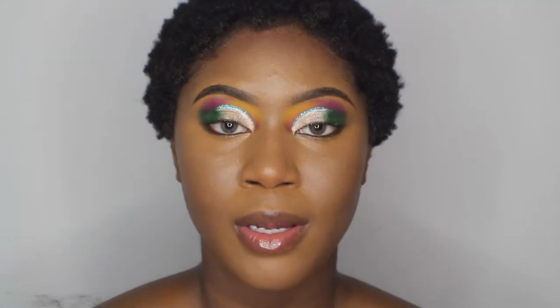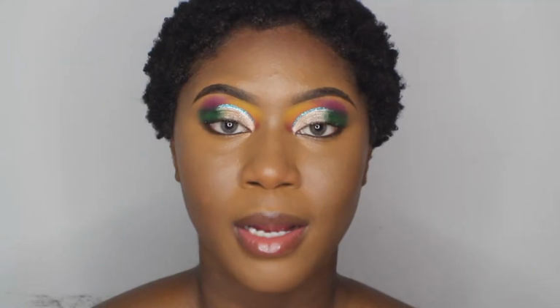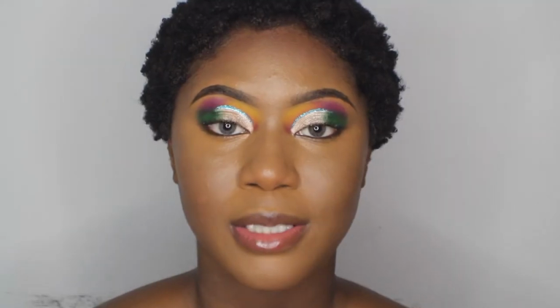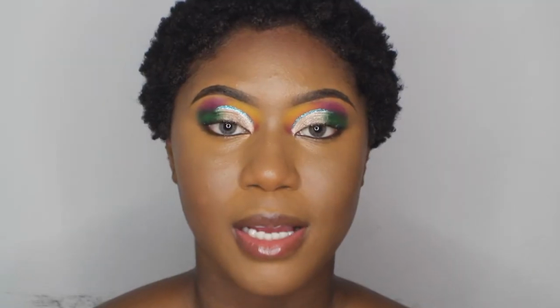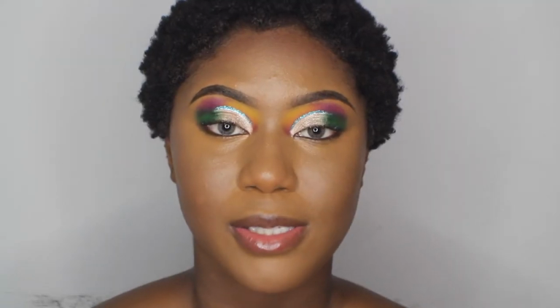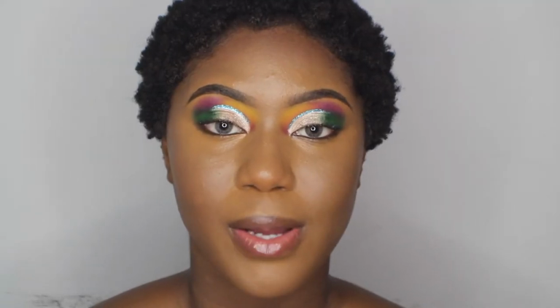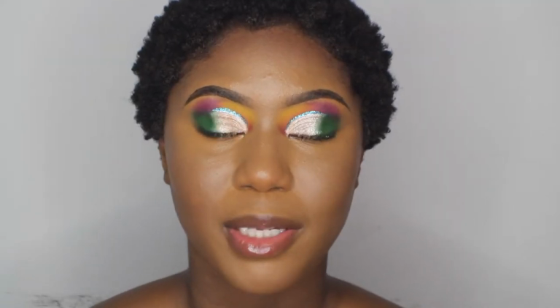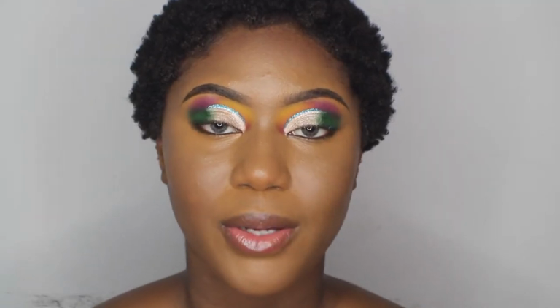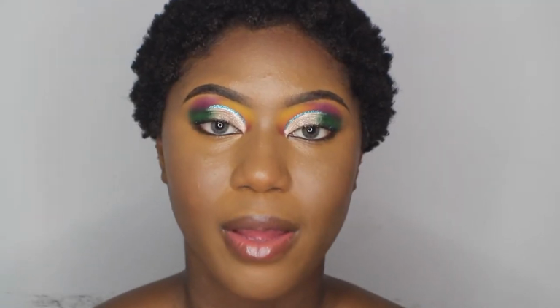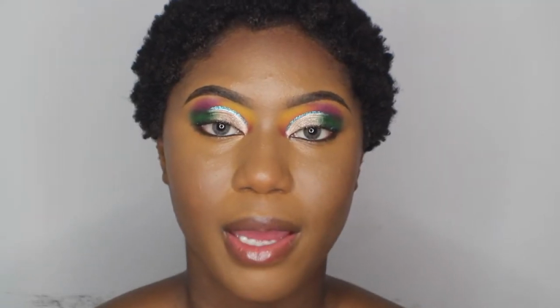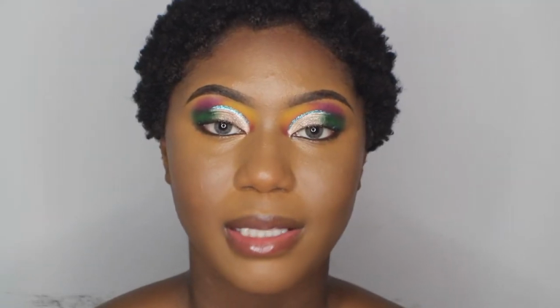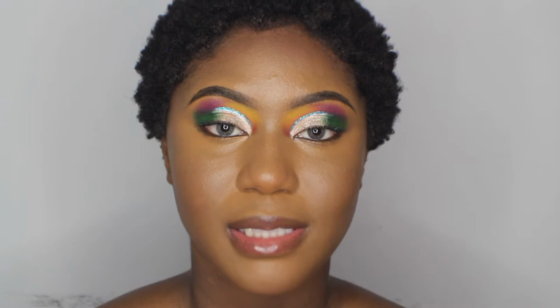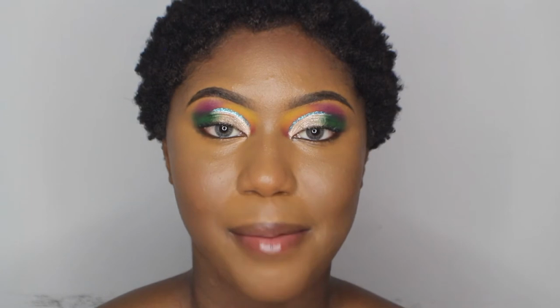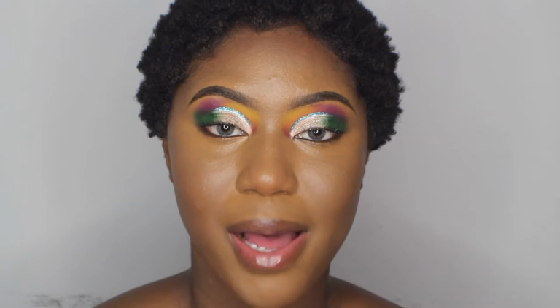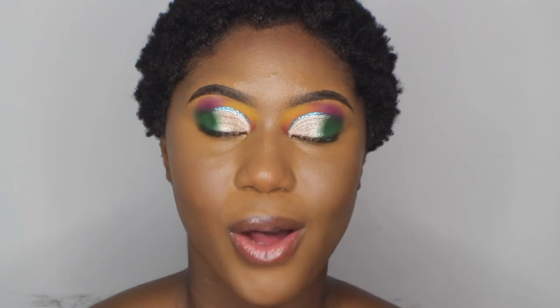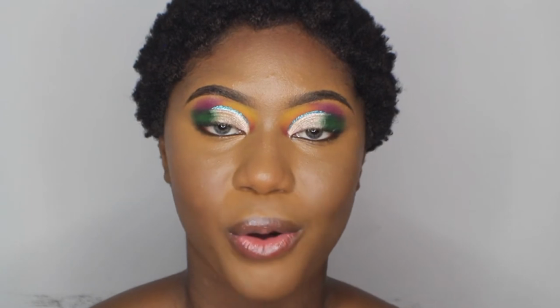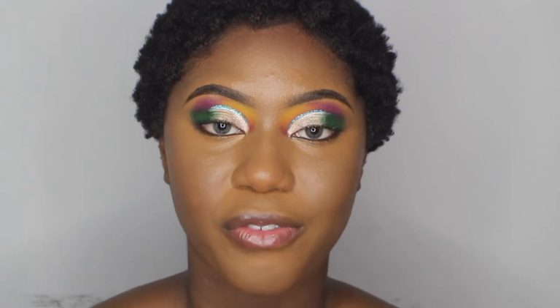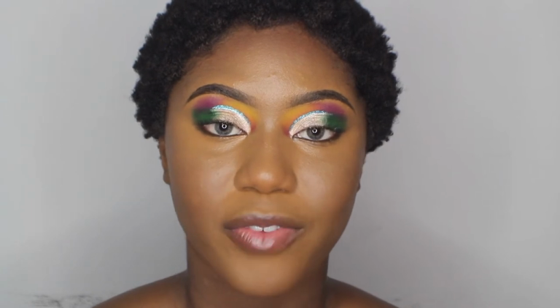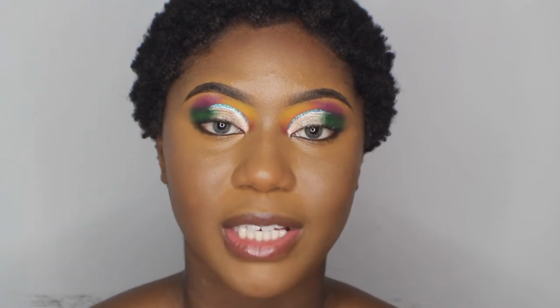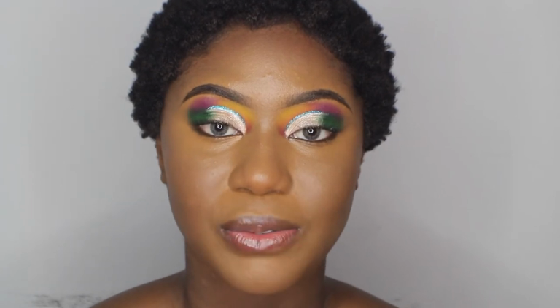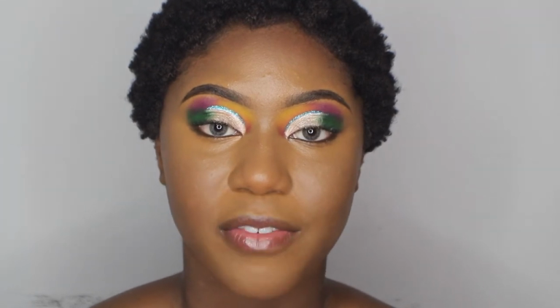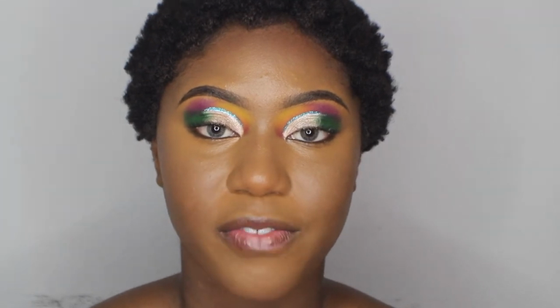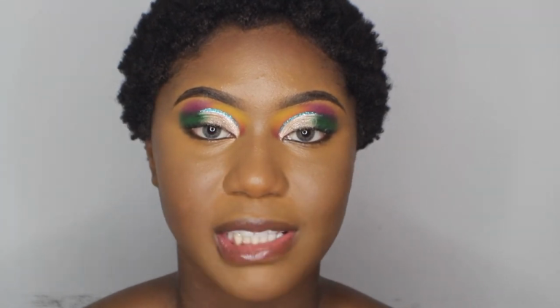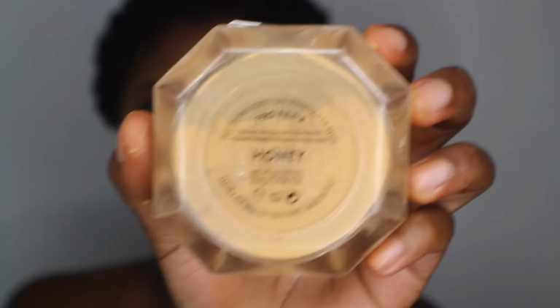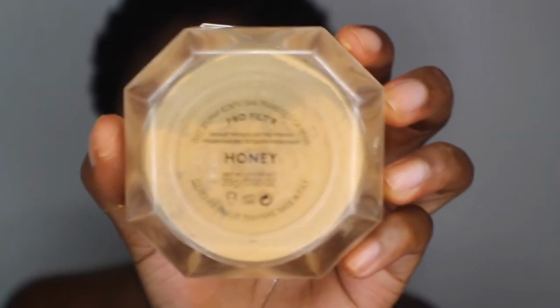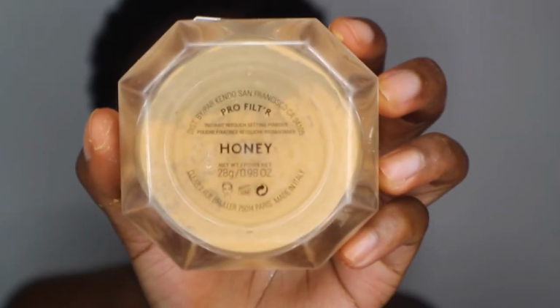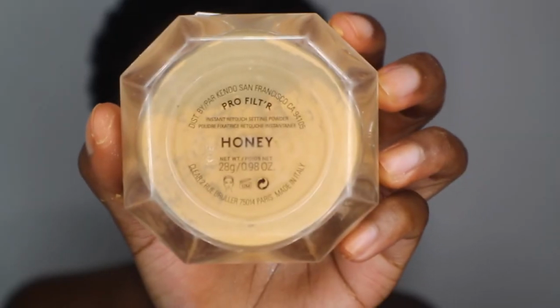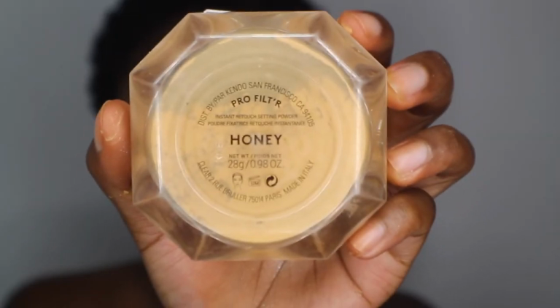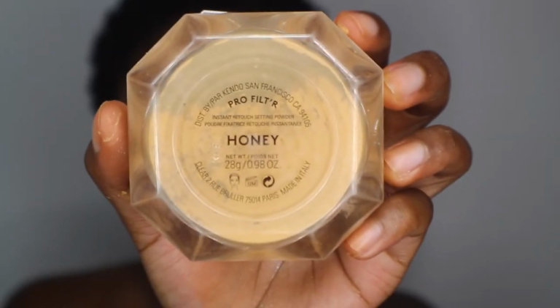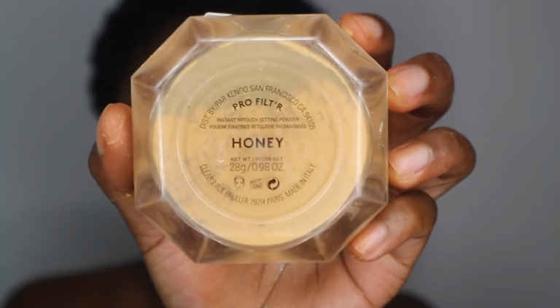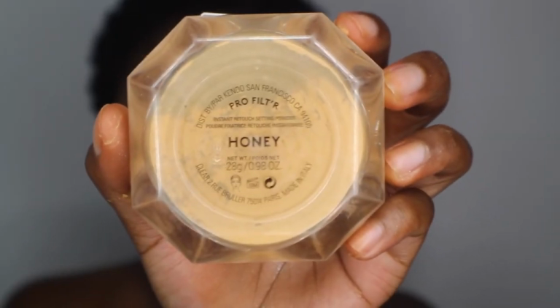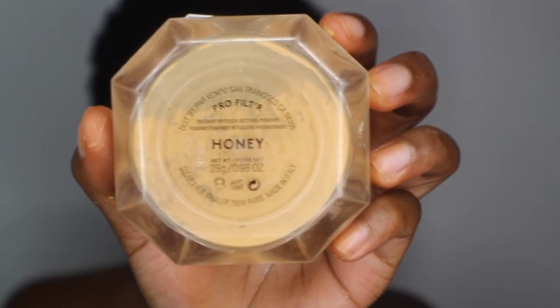Alright y'all, I'm going to go ahead and set my whole face with Fenty Beauty Loose Powder.